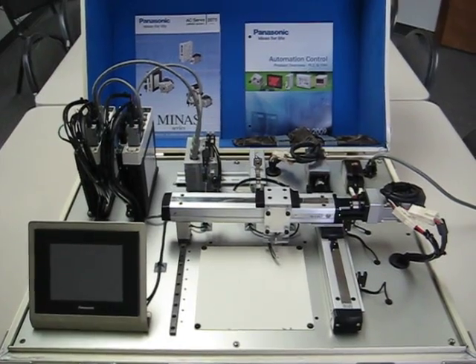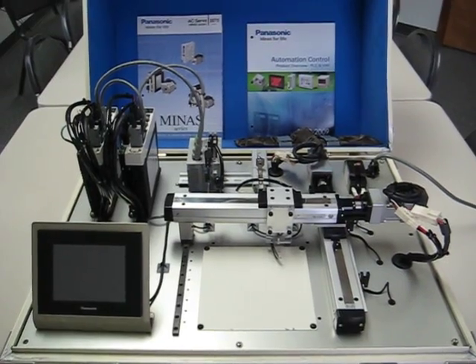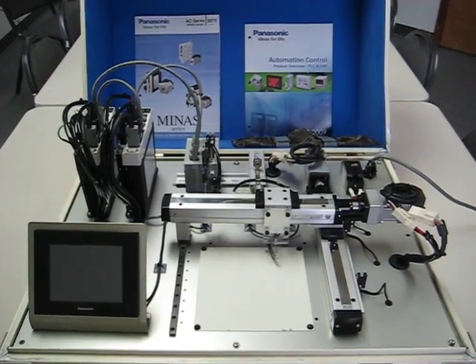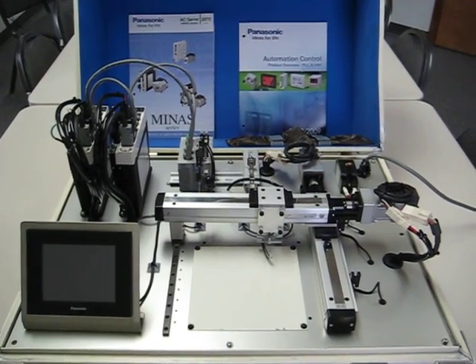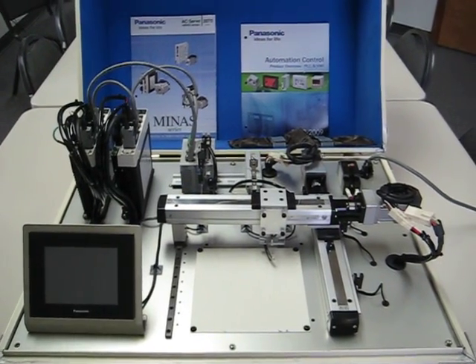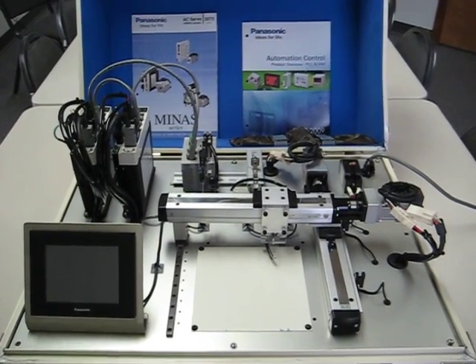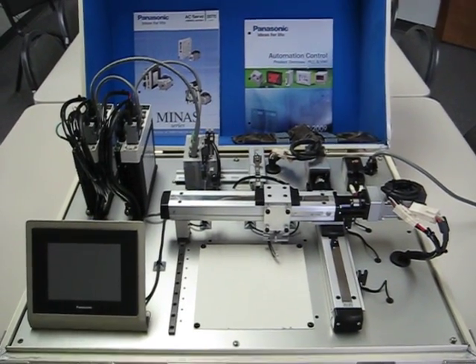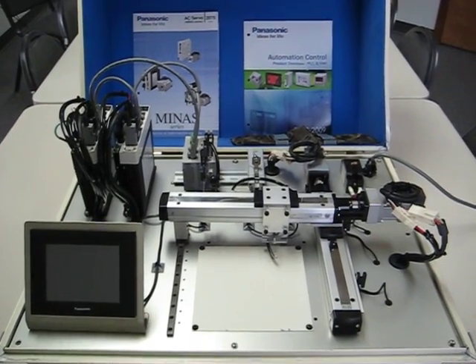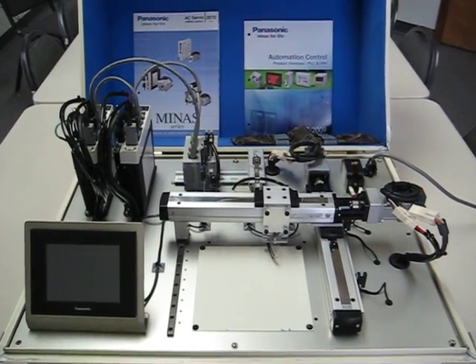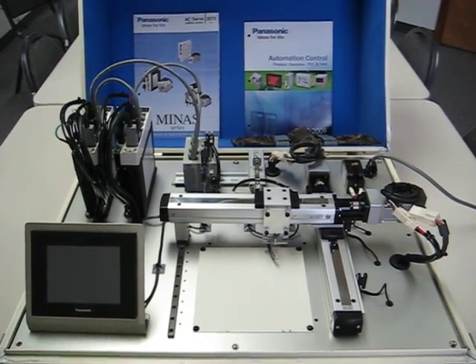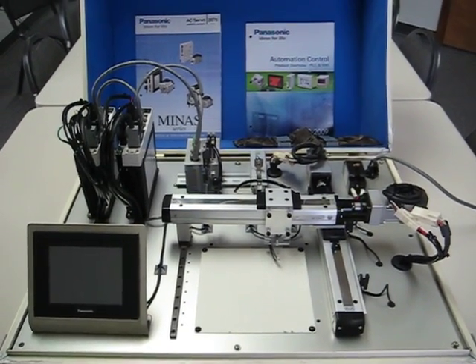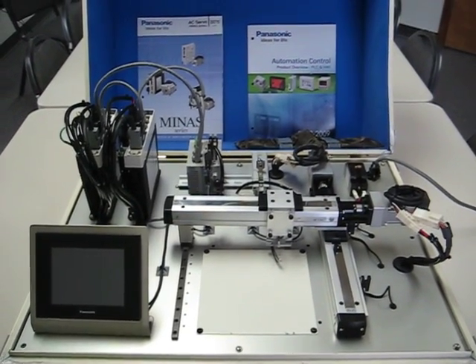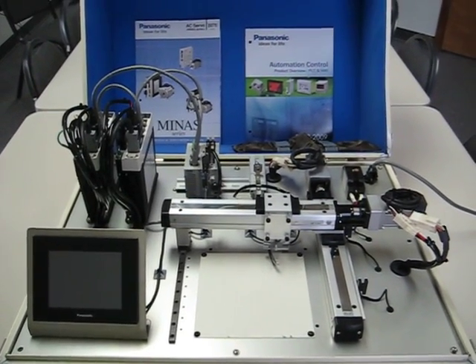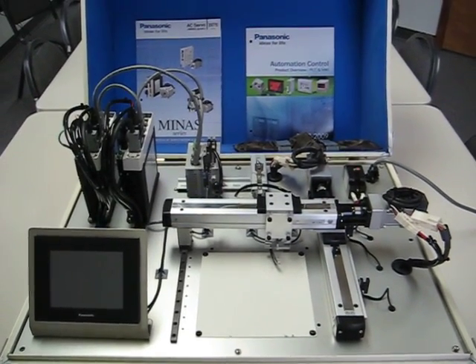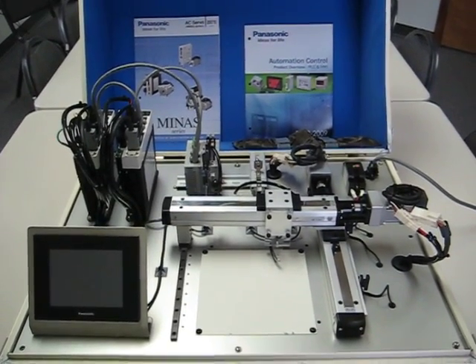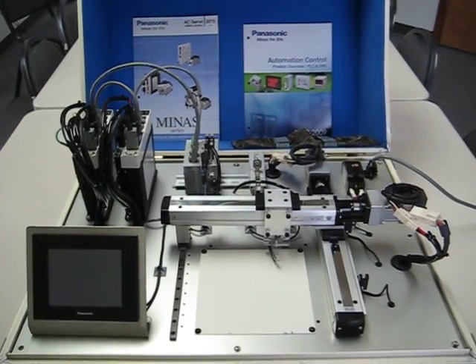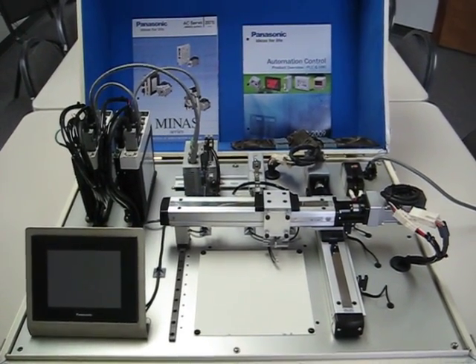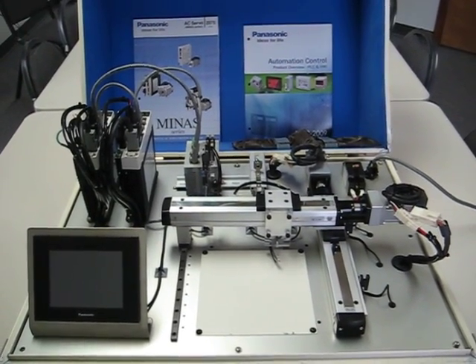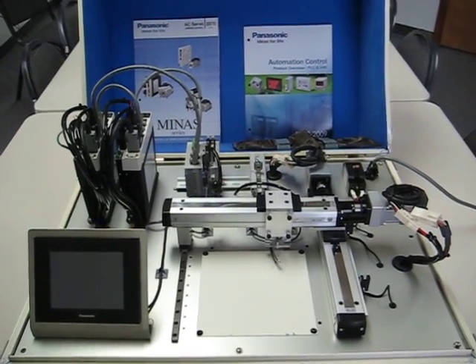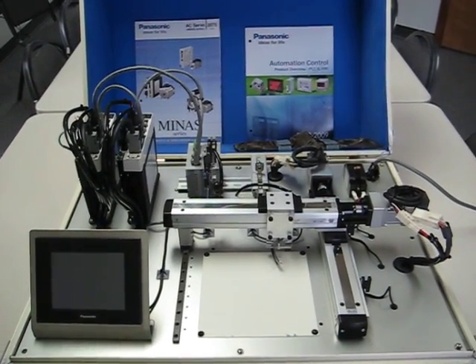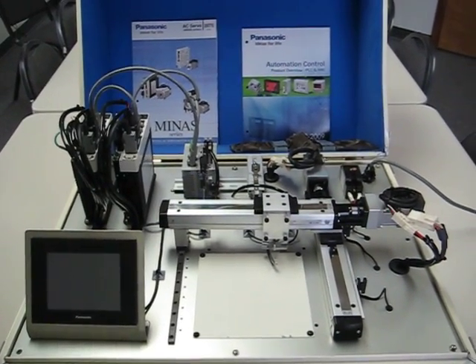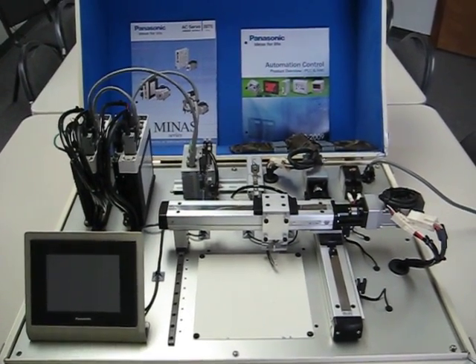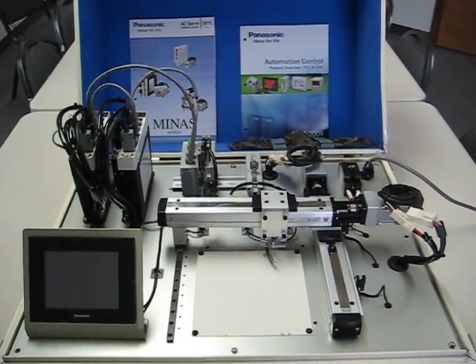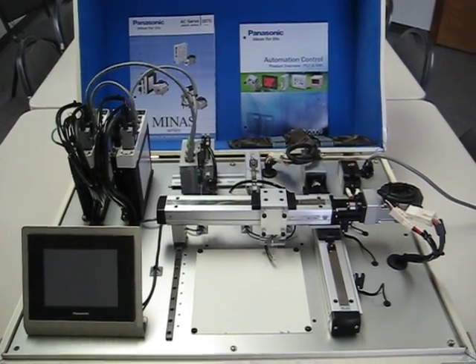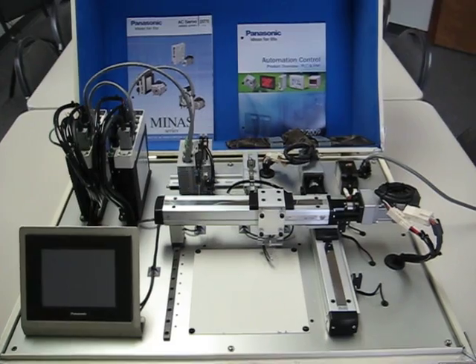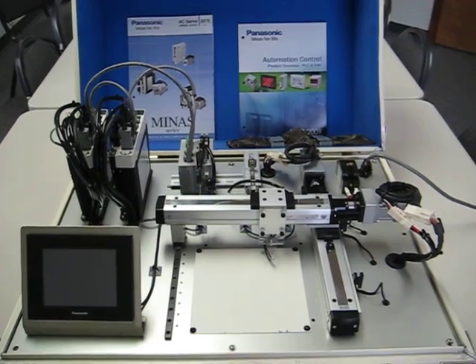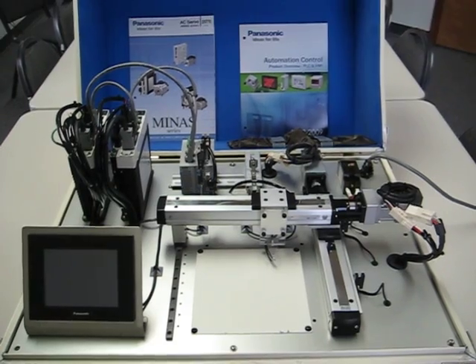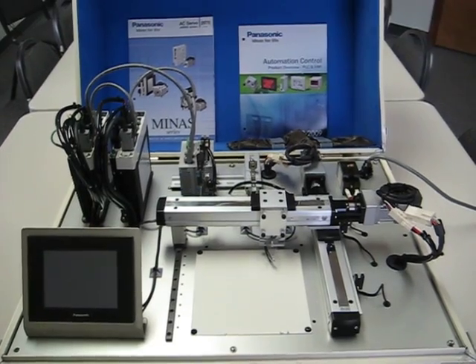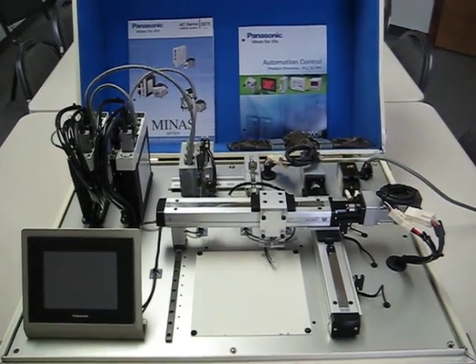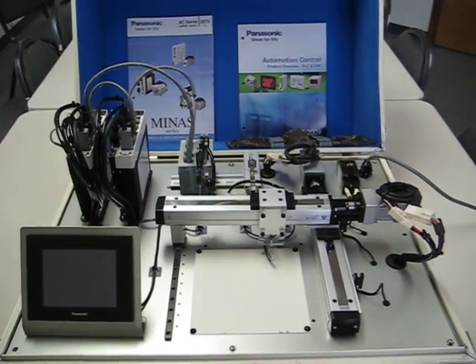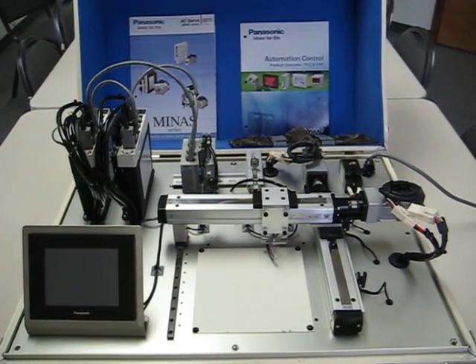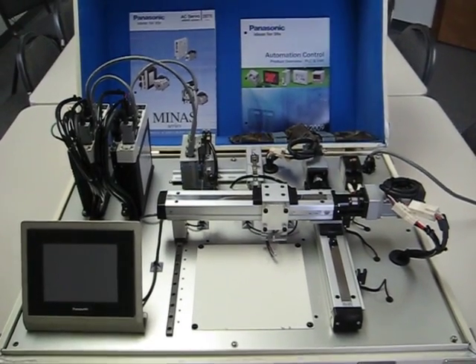Here we have a Panasonic two-axis motion control demo, which I'm going to describe for you.